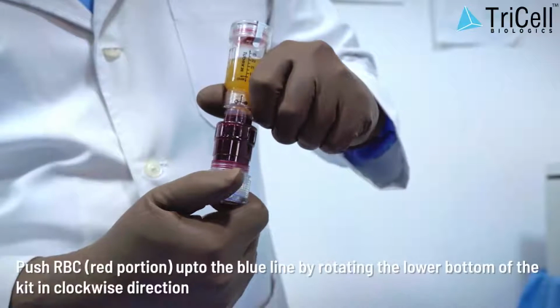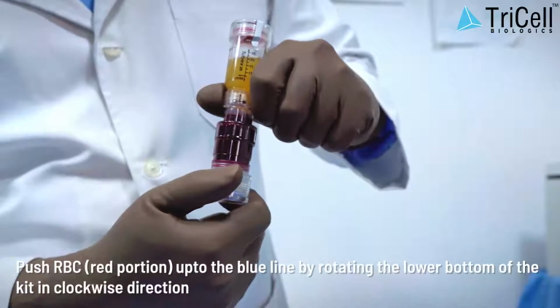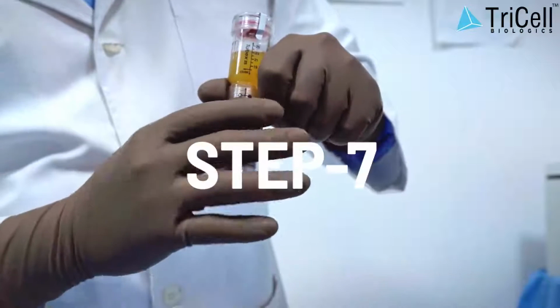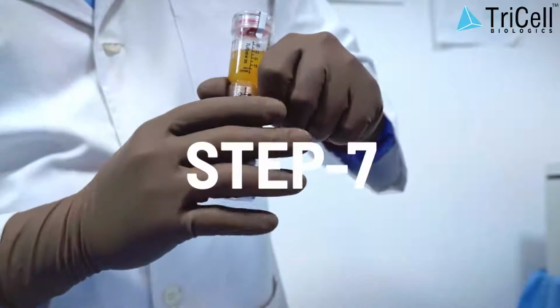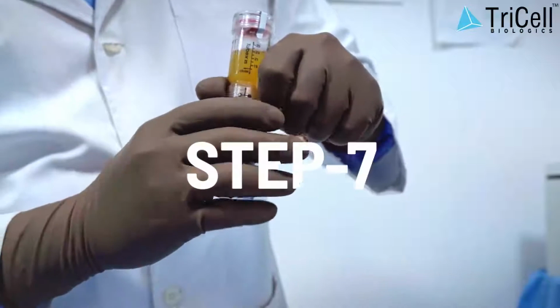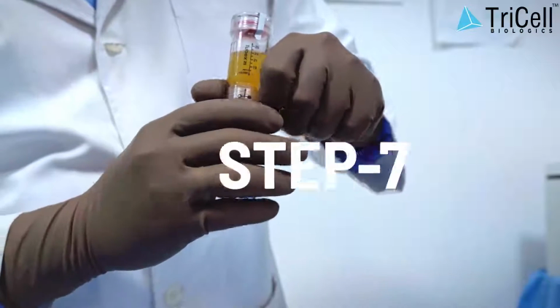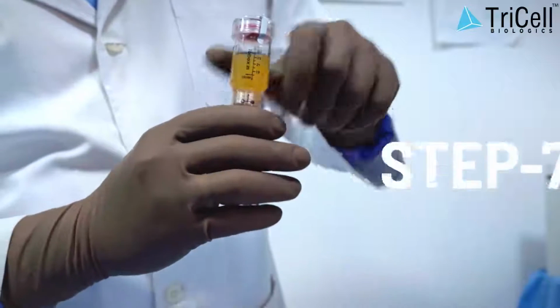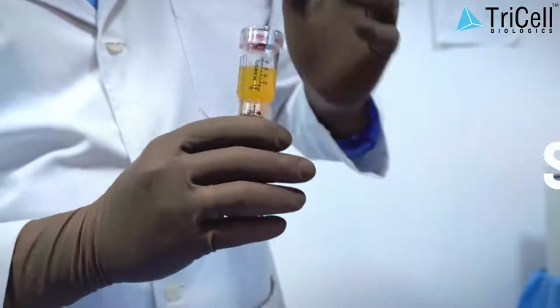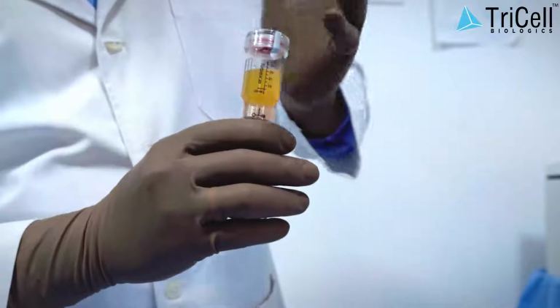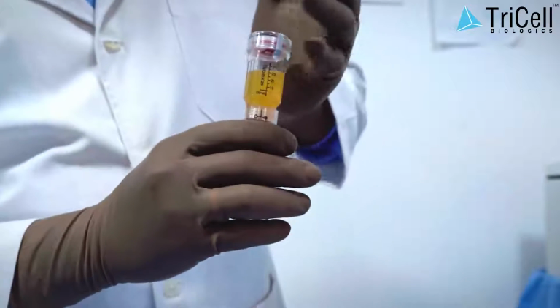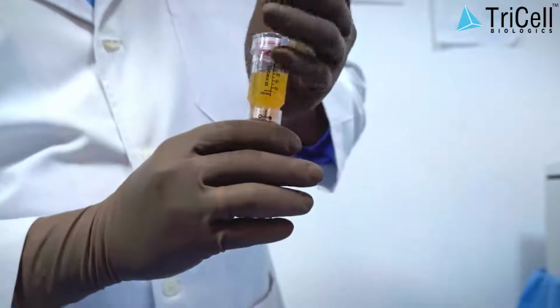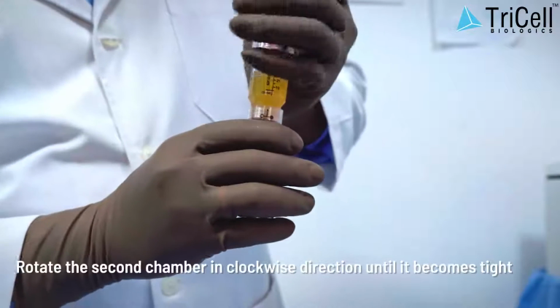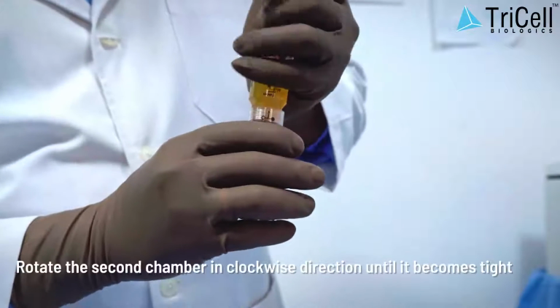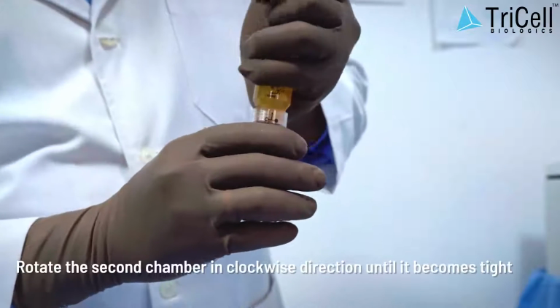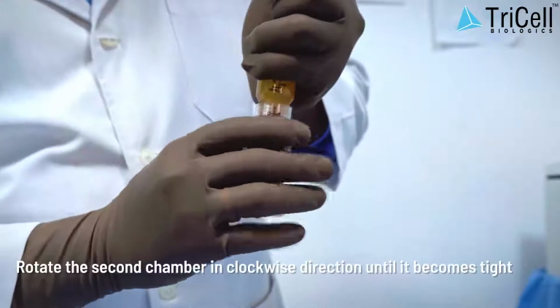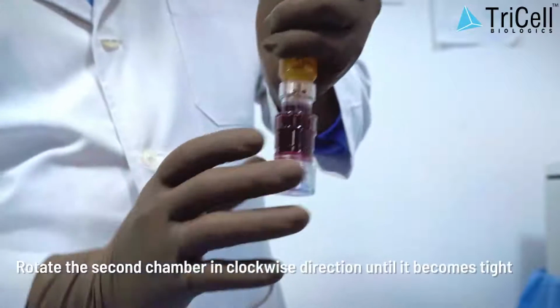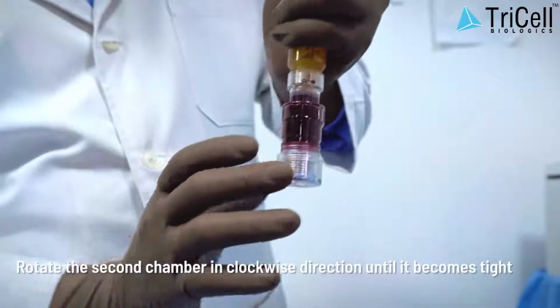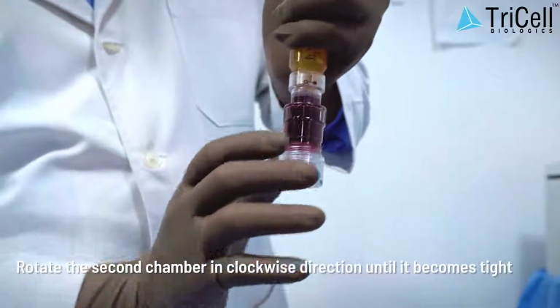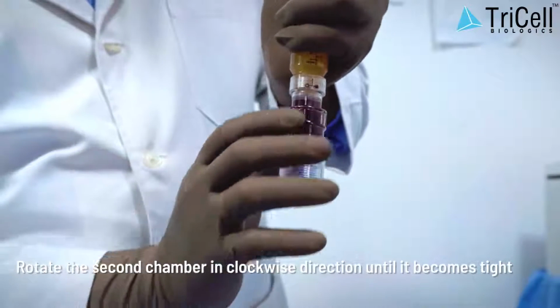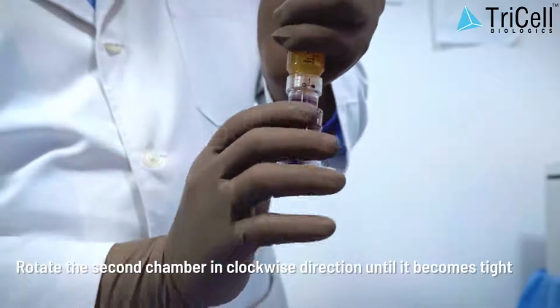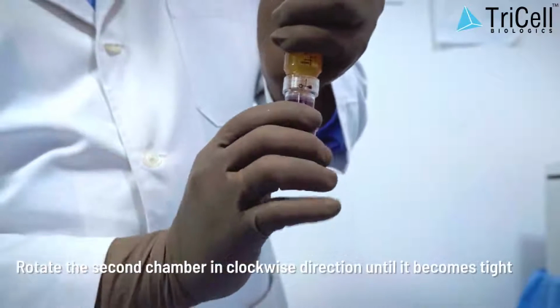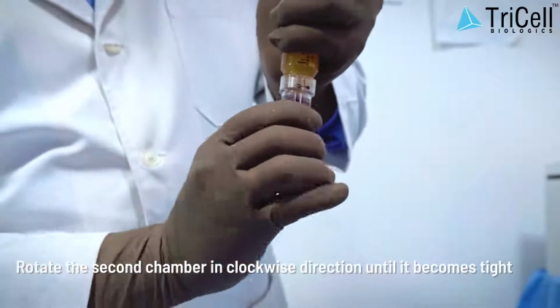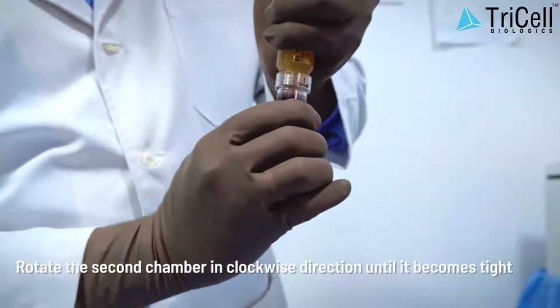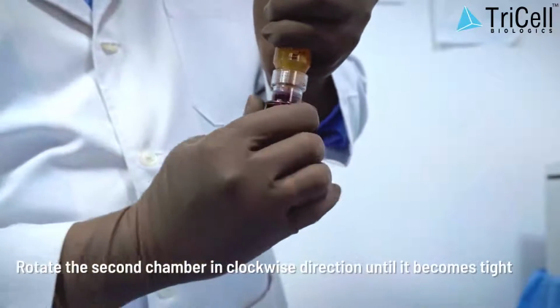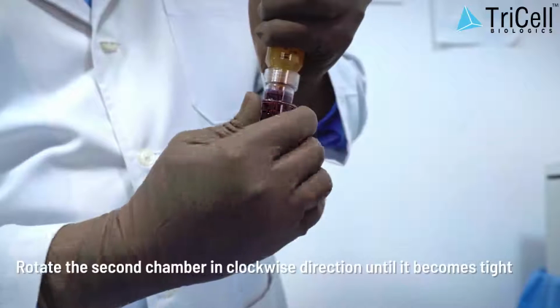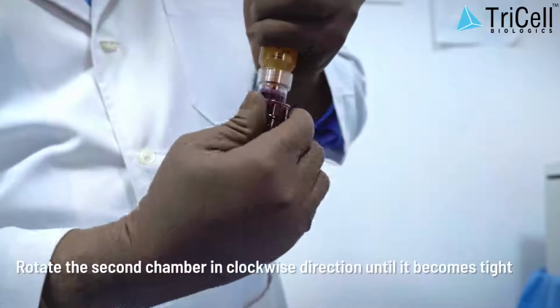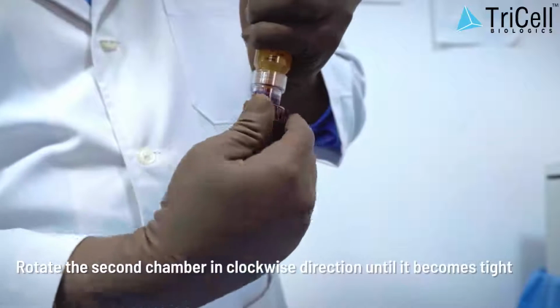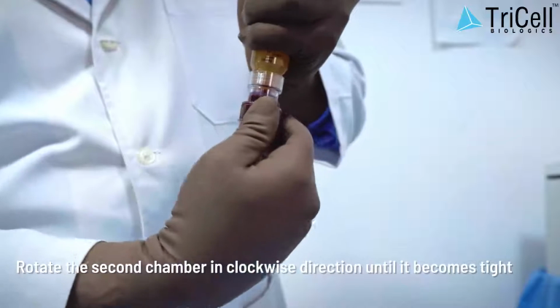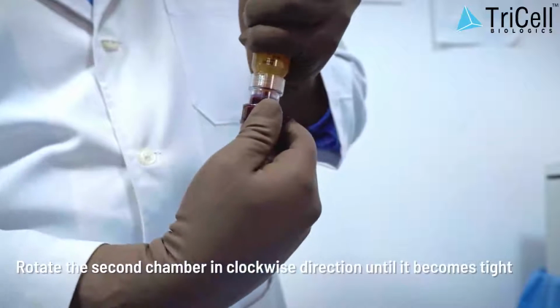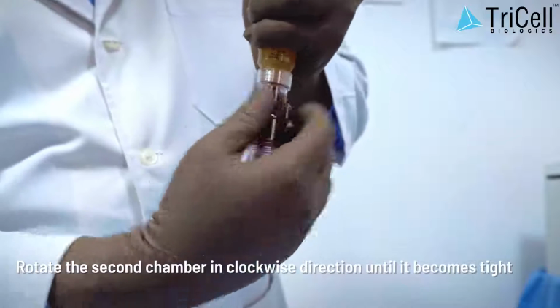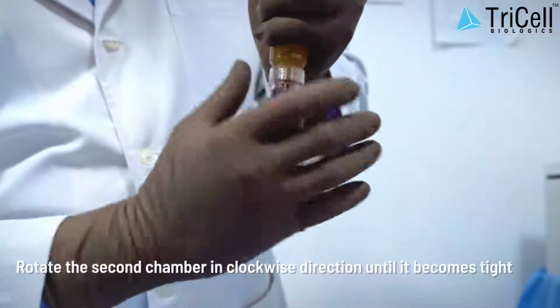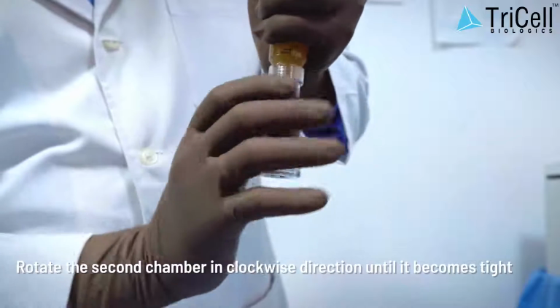Step 7: Rotate the second chamber in a clockwise direction until it becomes tight.